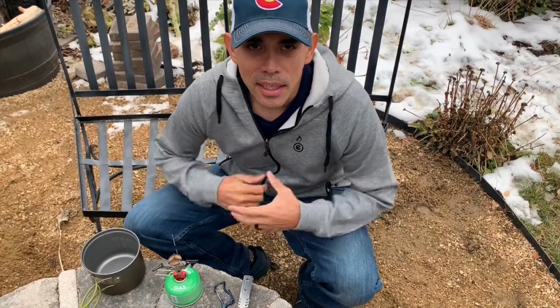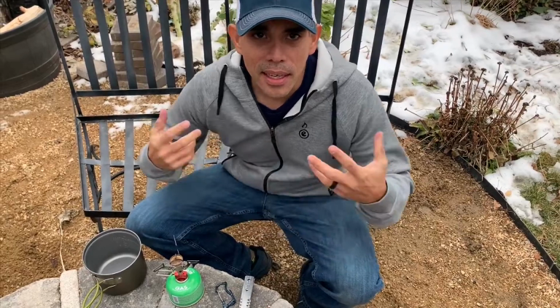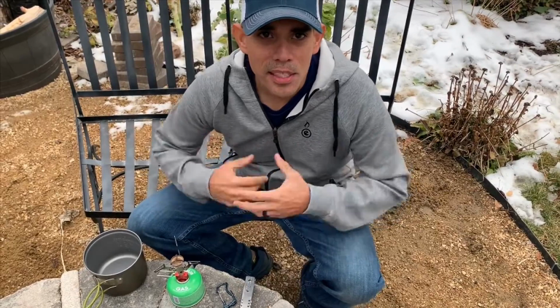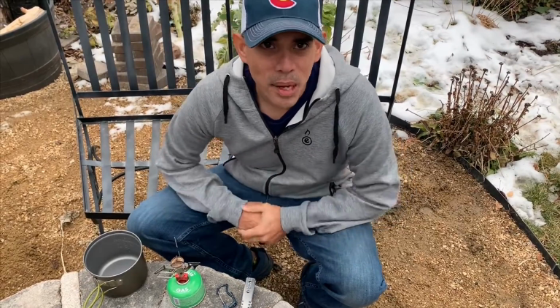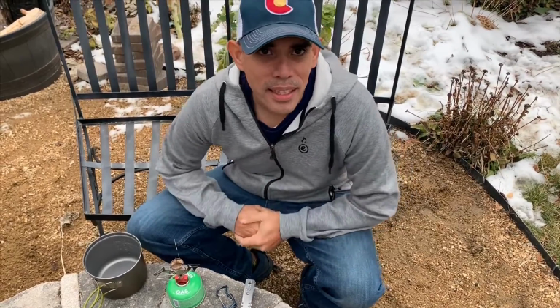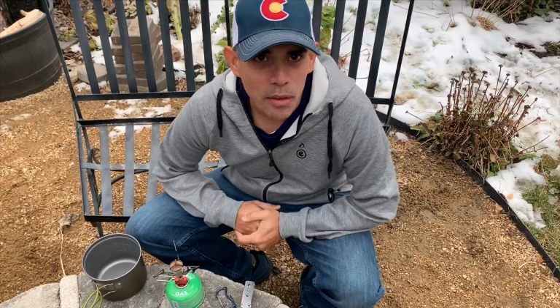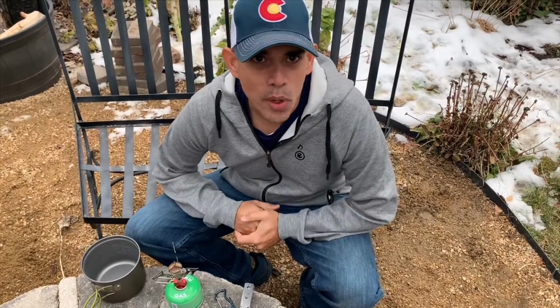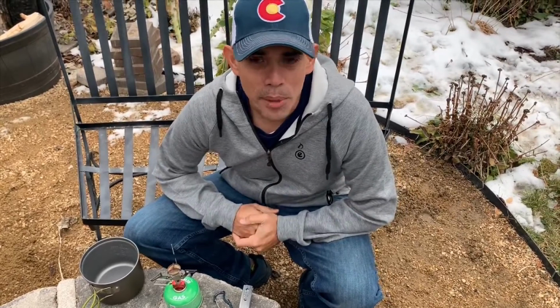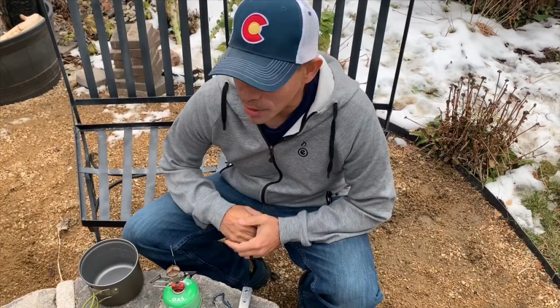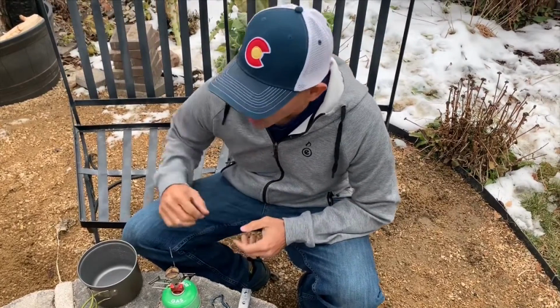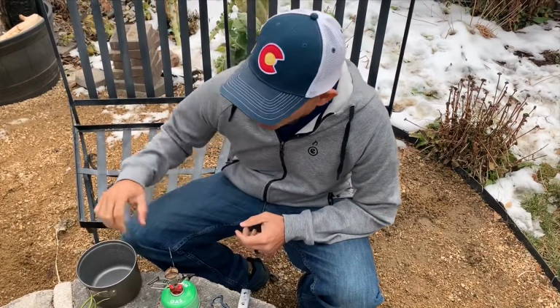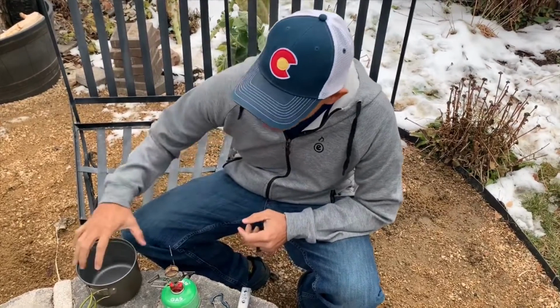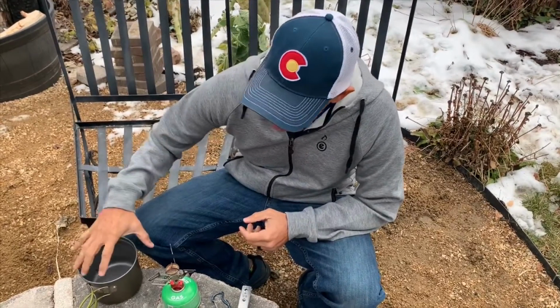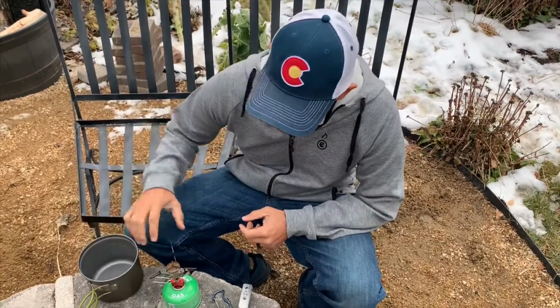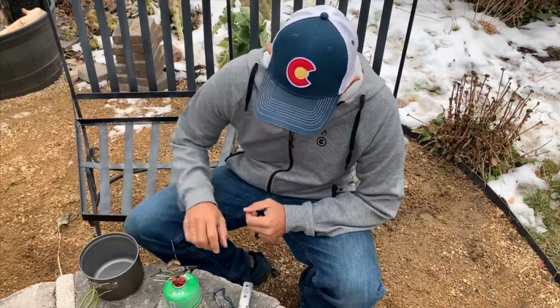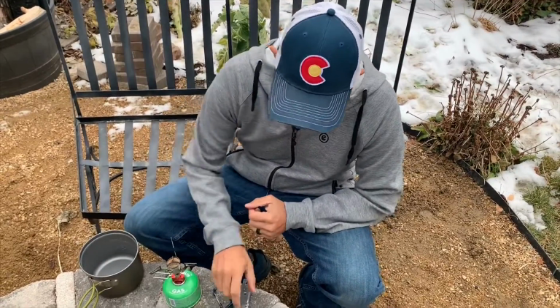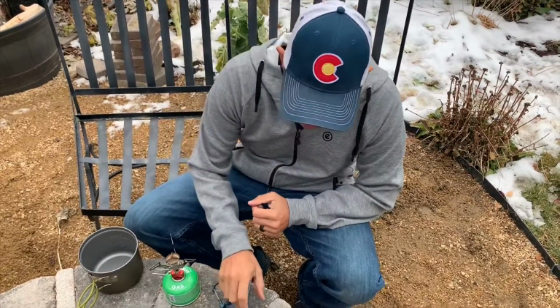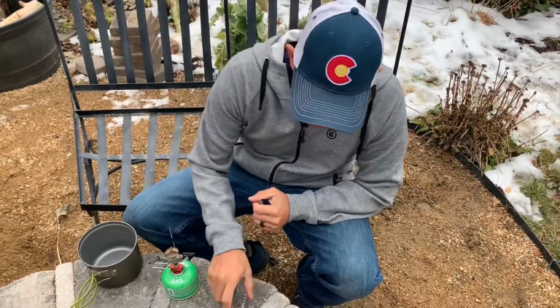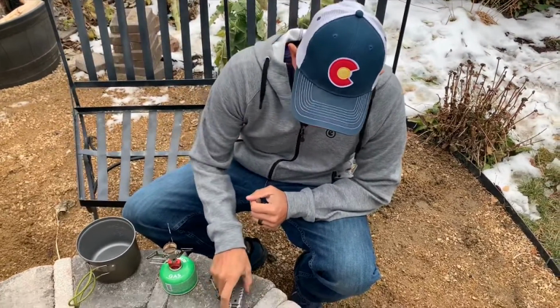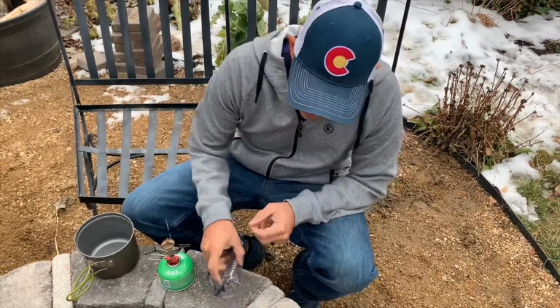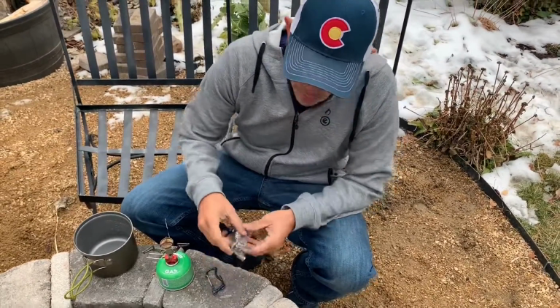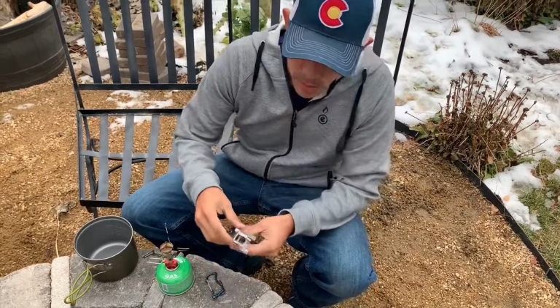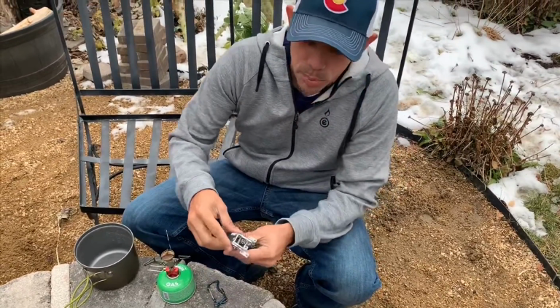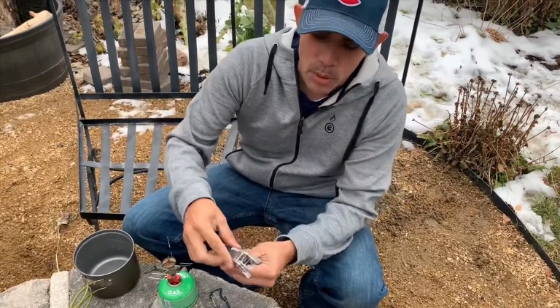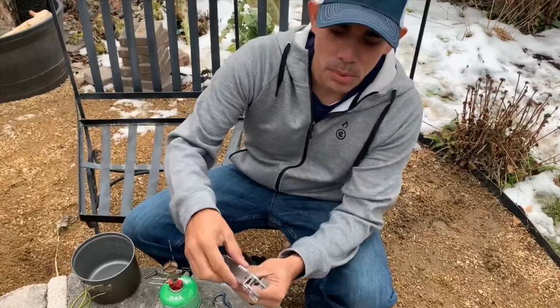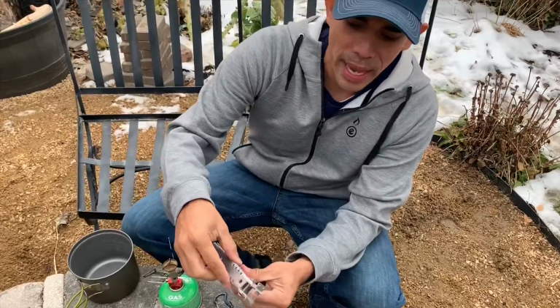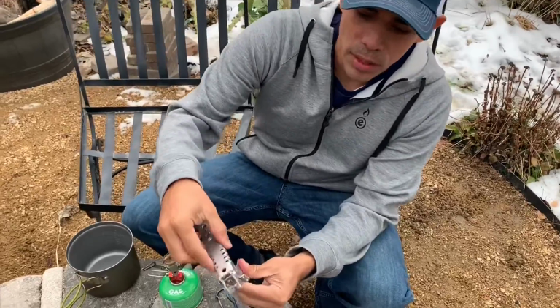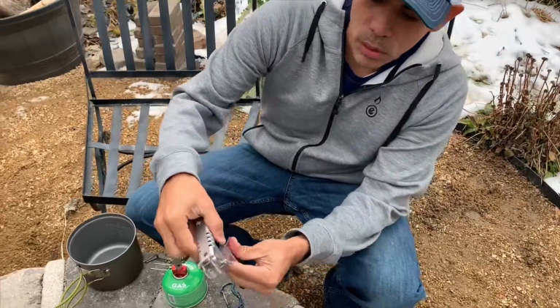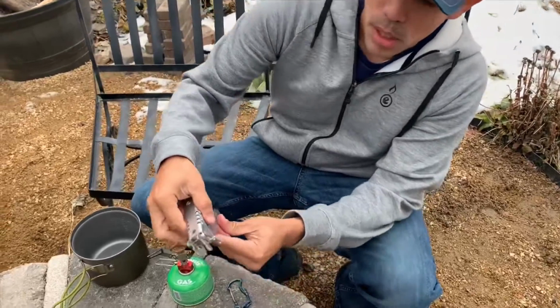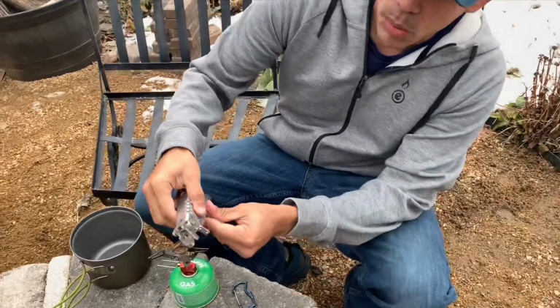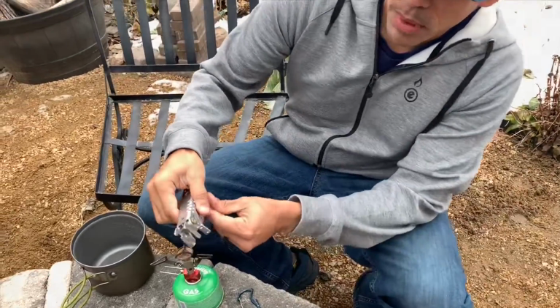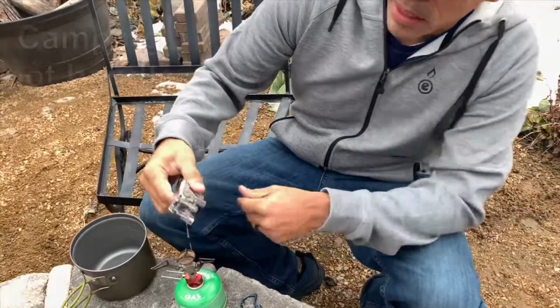Hey guys, it's Mike, Outdoor Element. I just wanted to show off a couple things here. This is a prototype of a handle we've made.